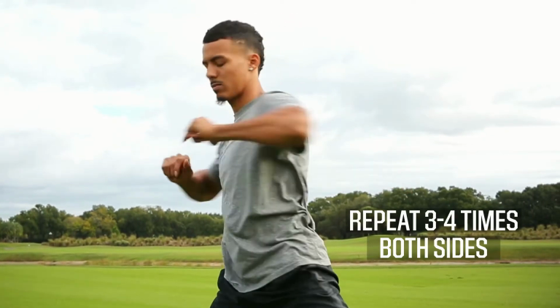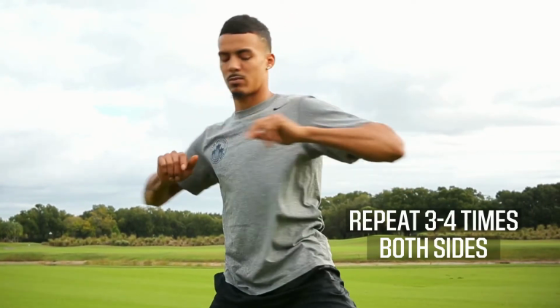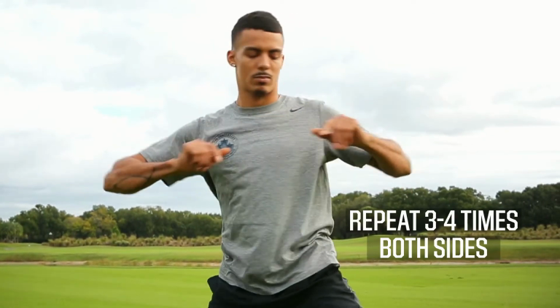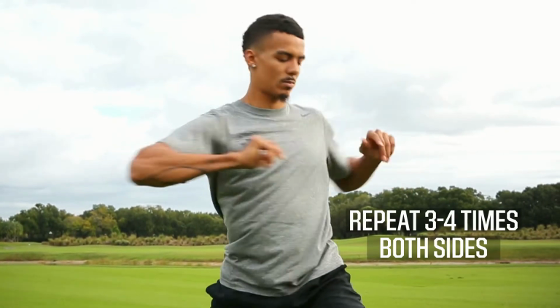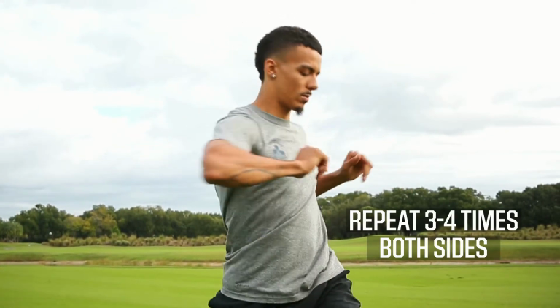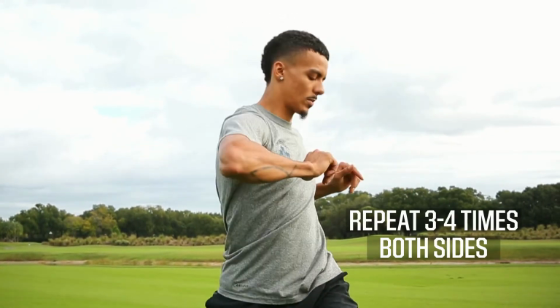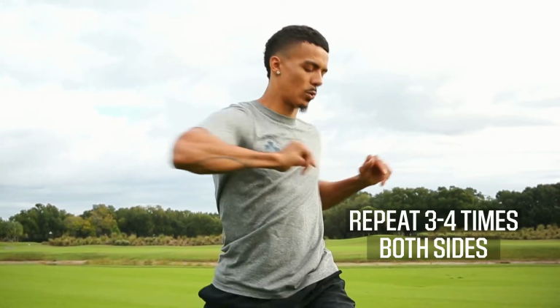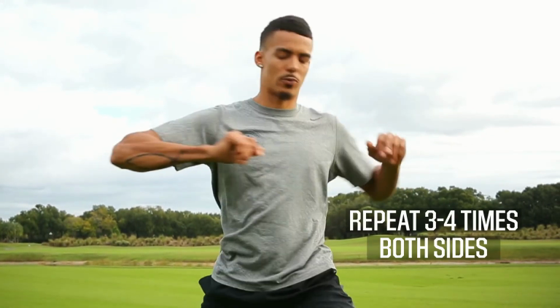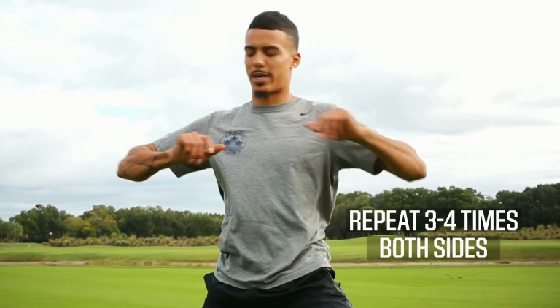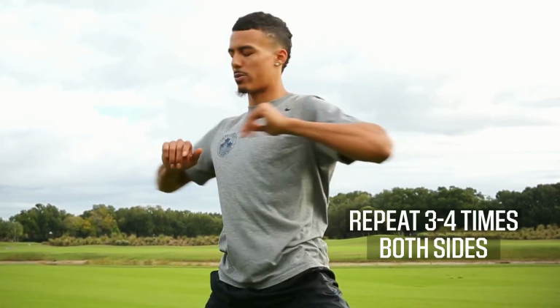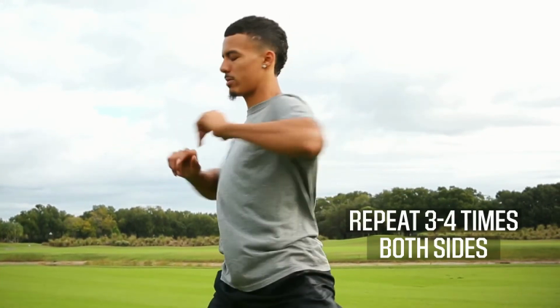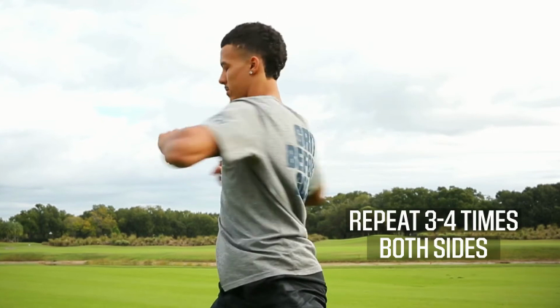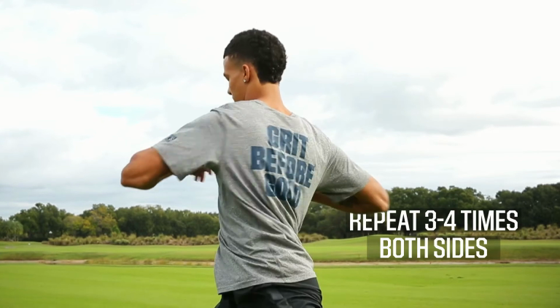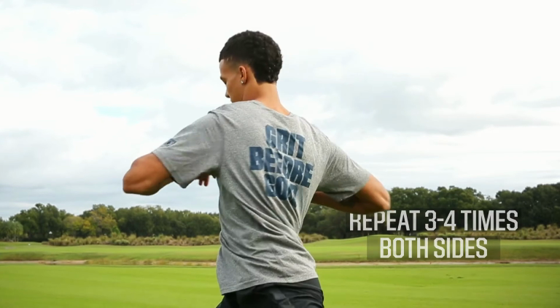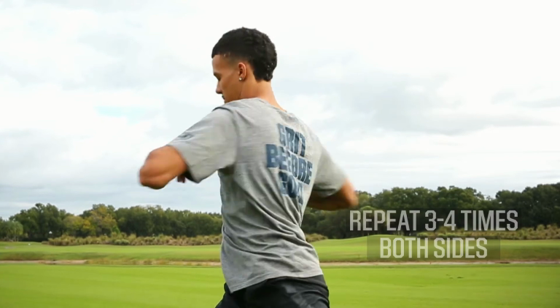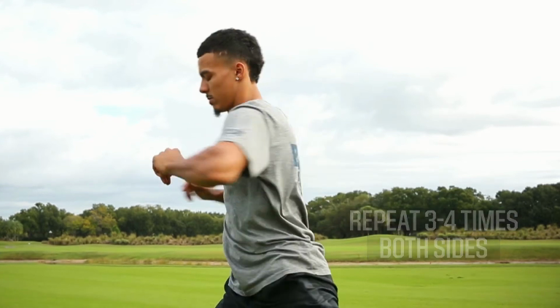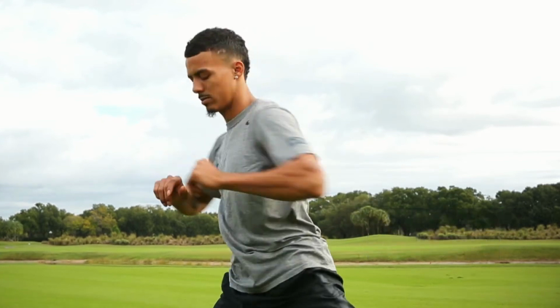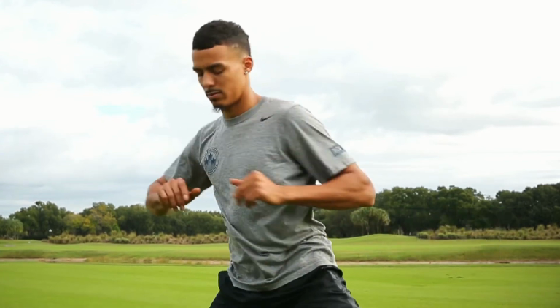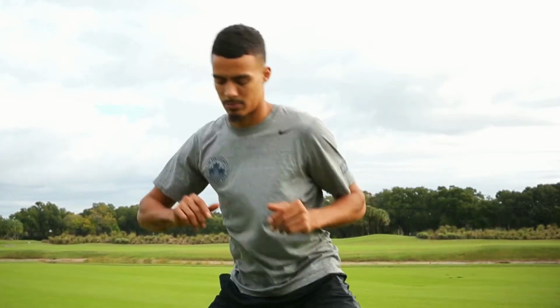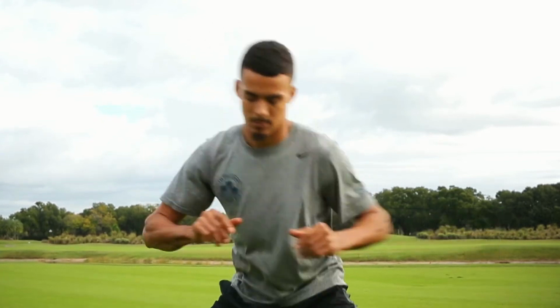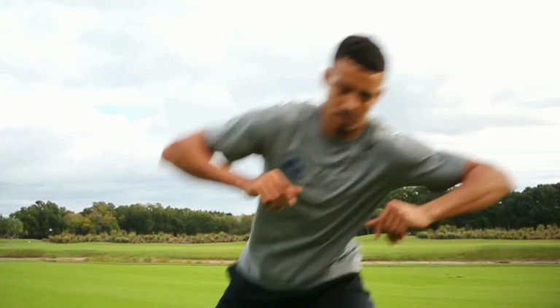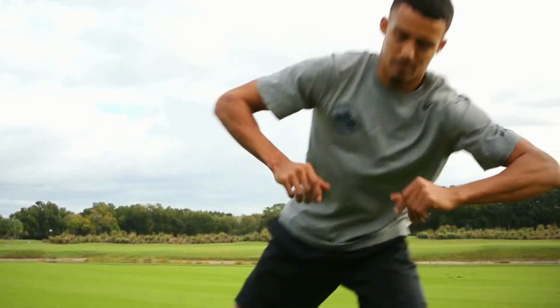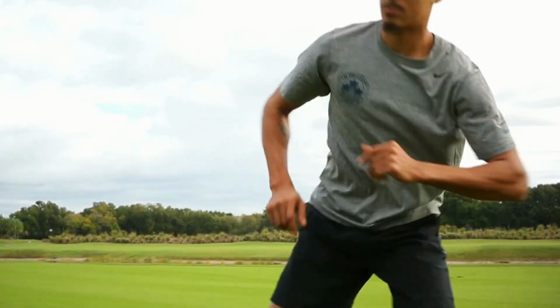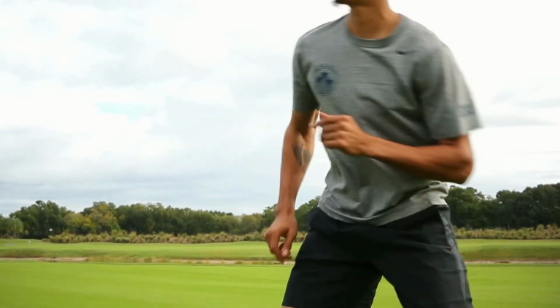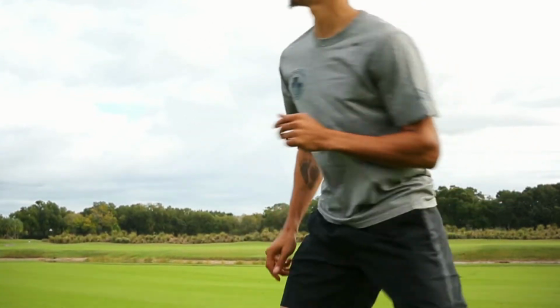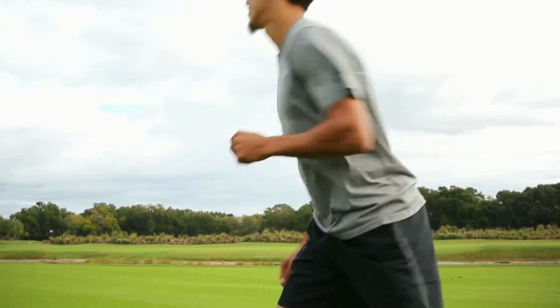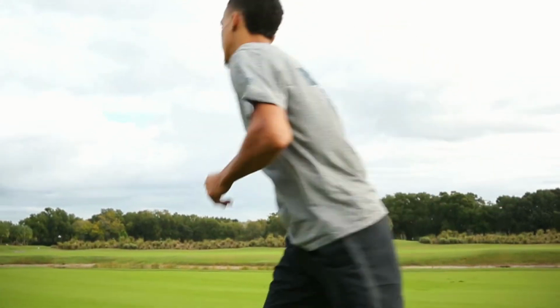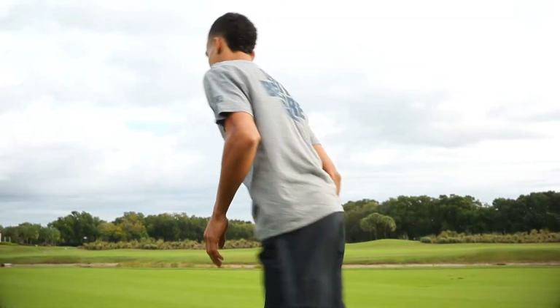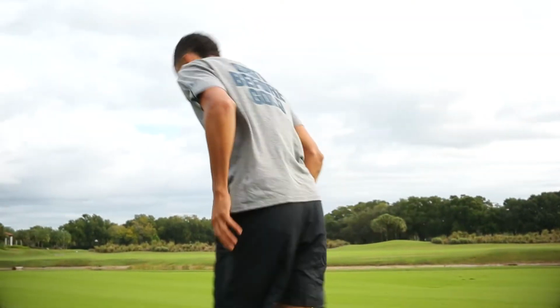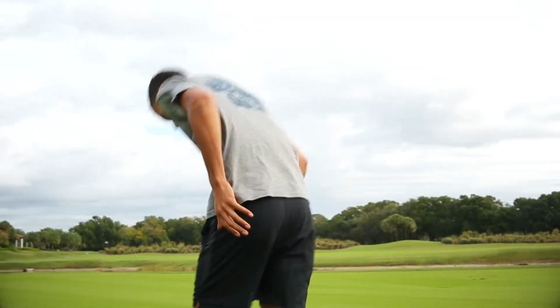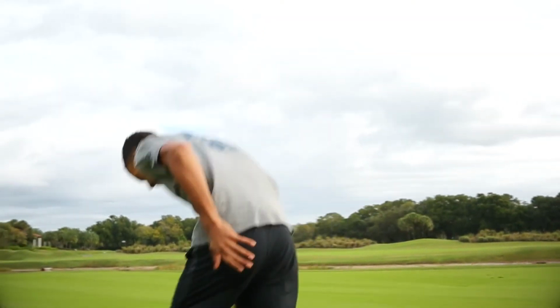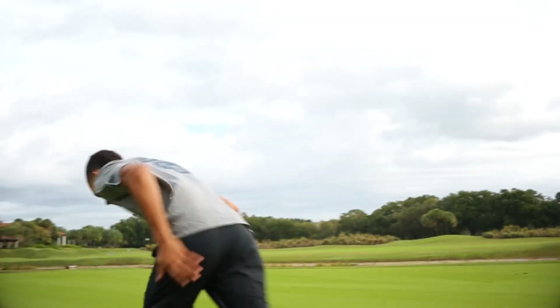Repeat toward the other side. These are two great stretches to add to your warm-up or cool-down.